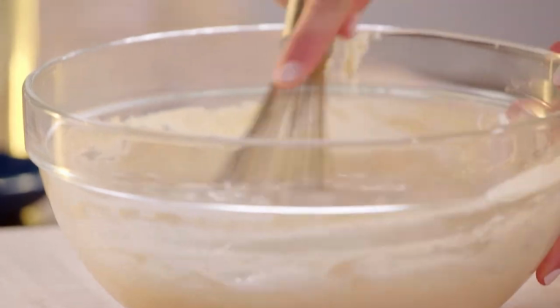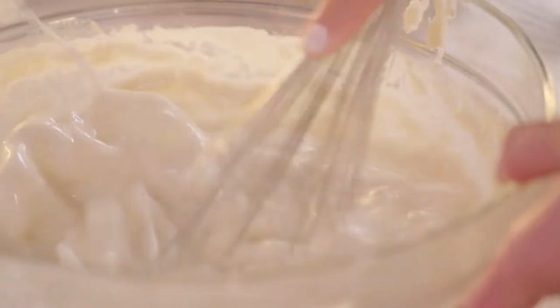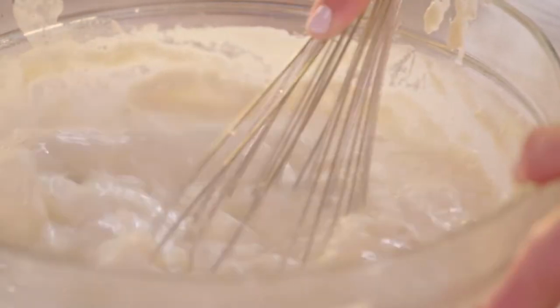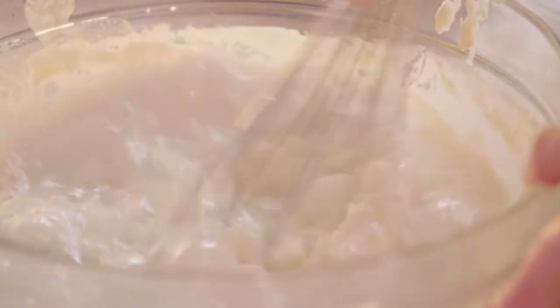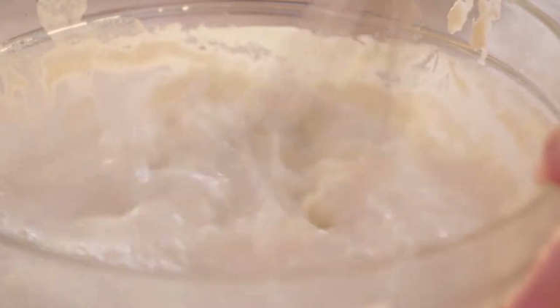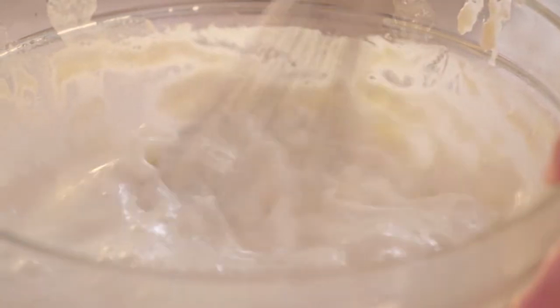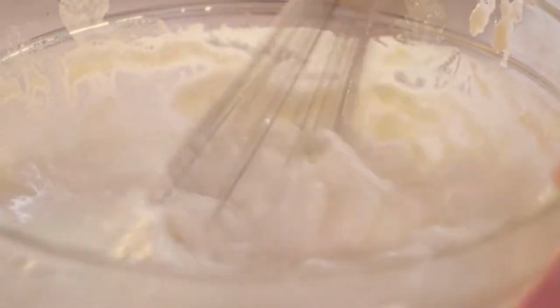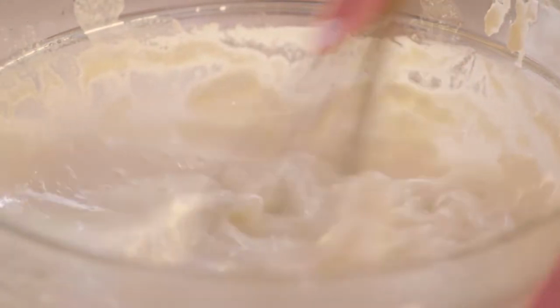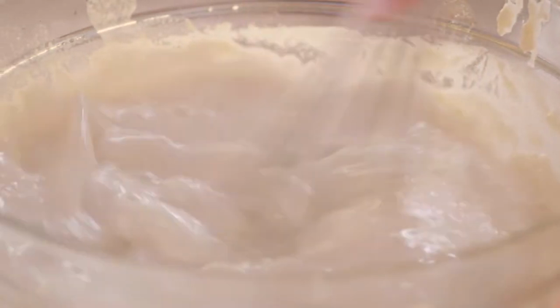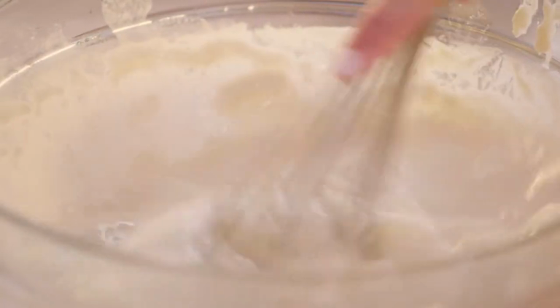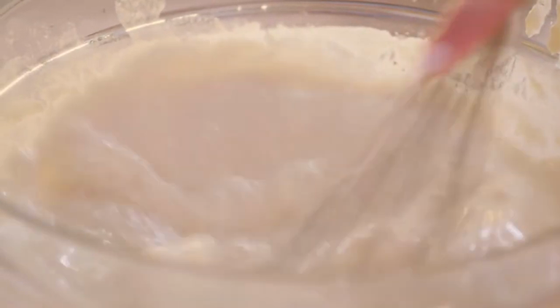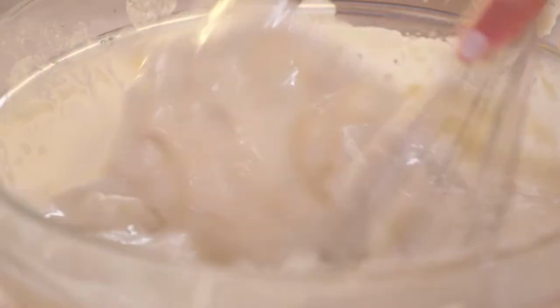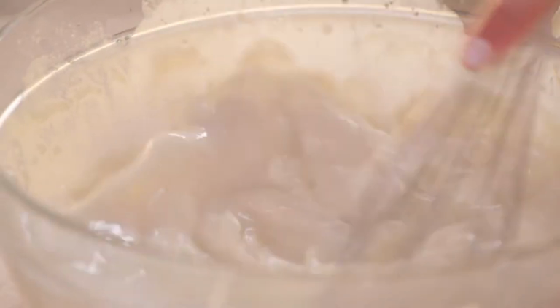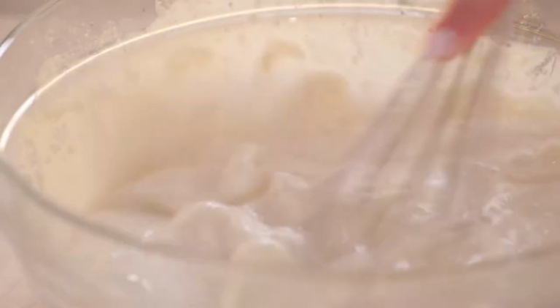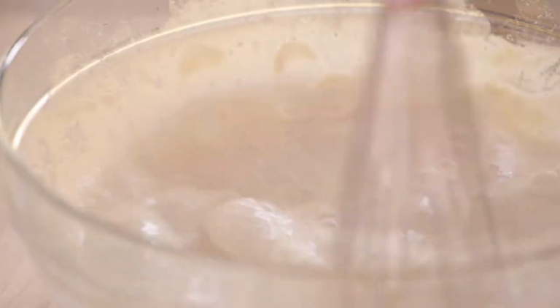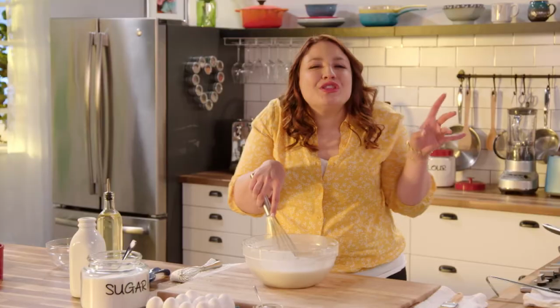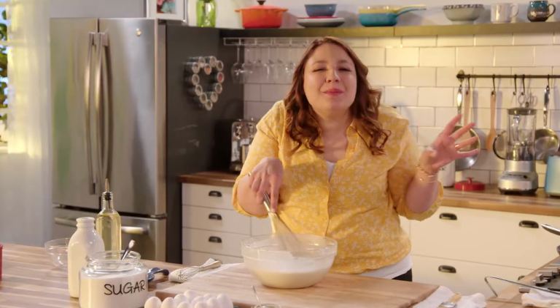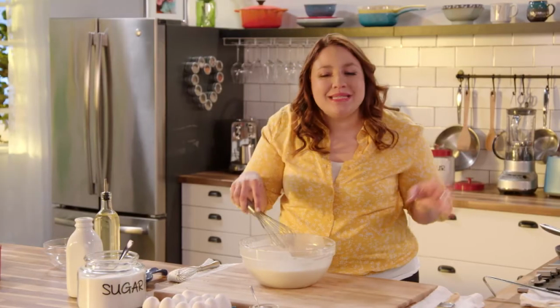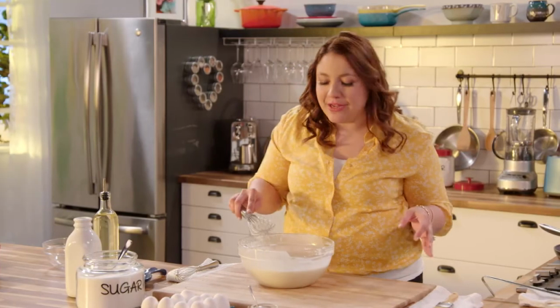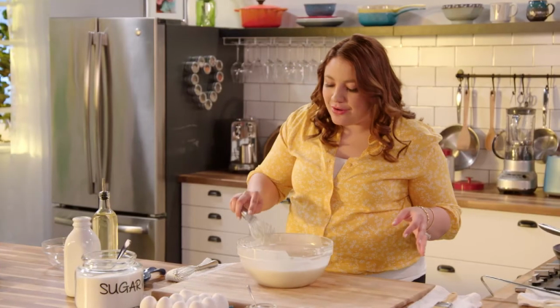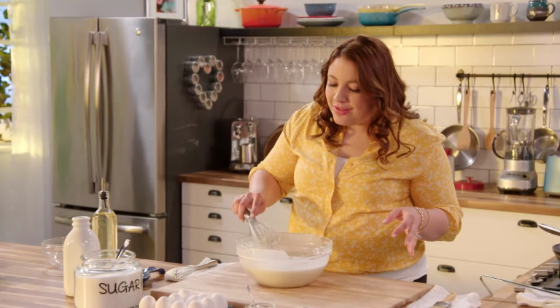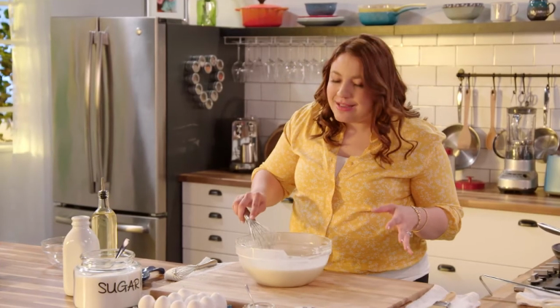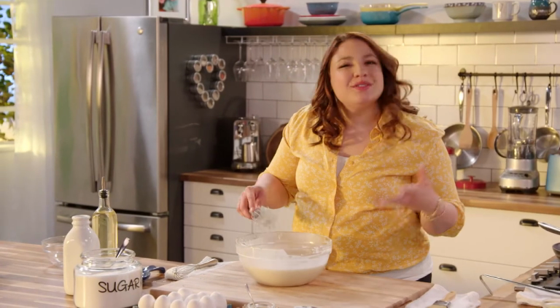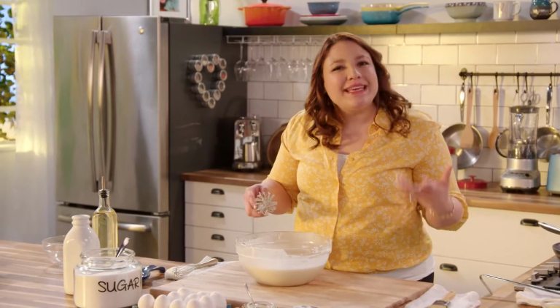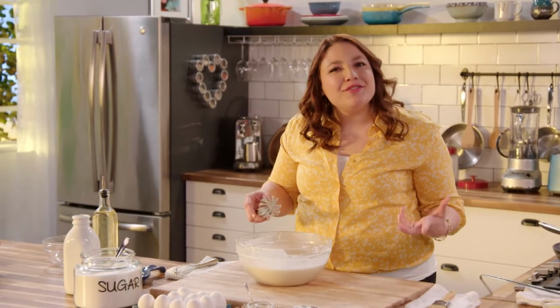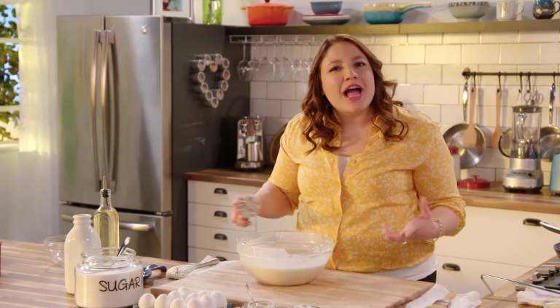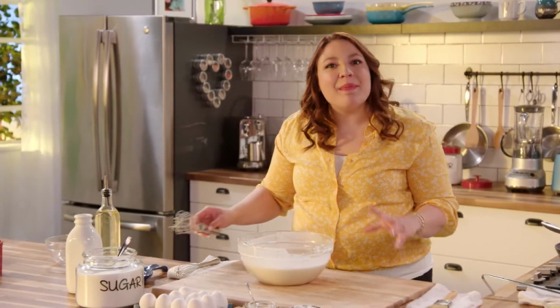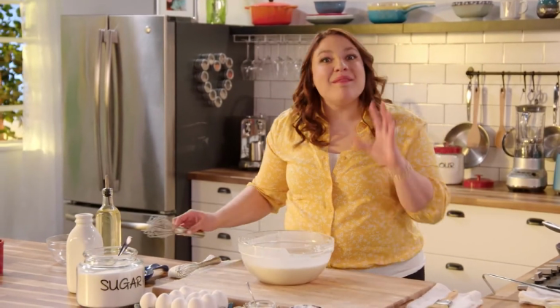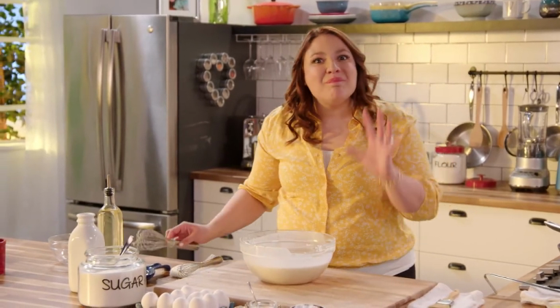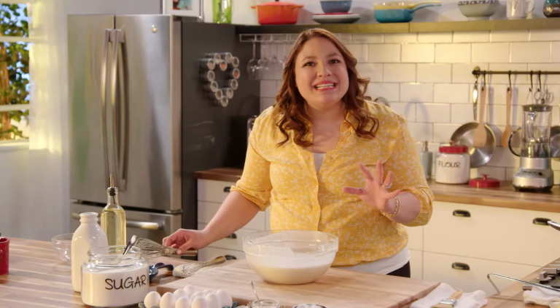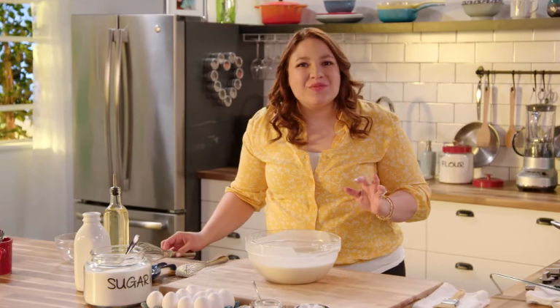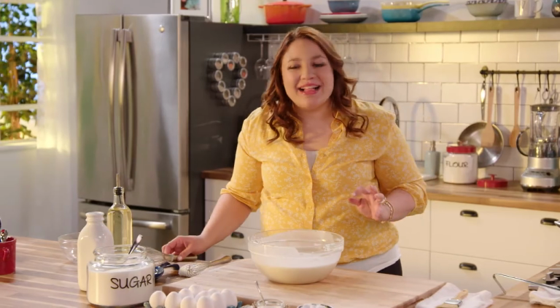It's really important that there be no clumps or lumps in here, so take your time and mix it well.